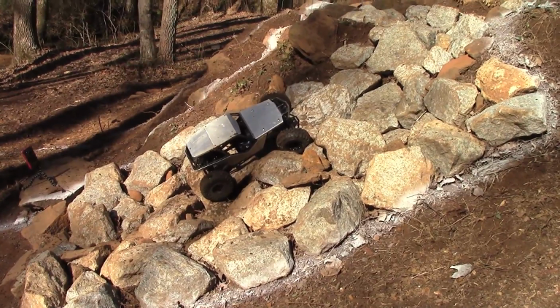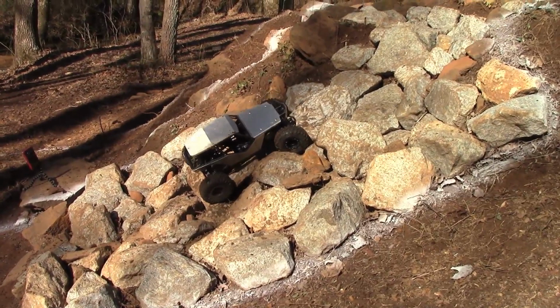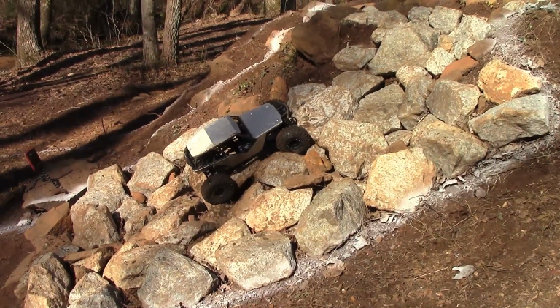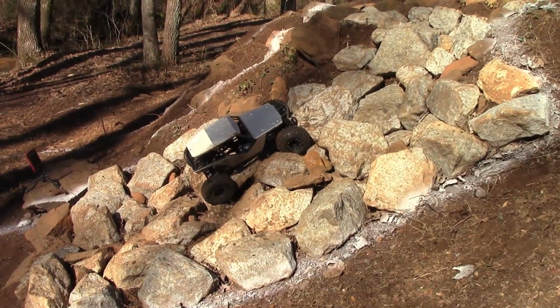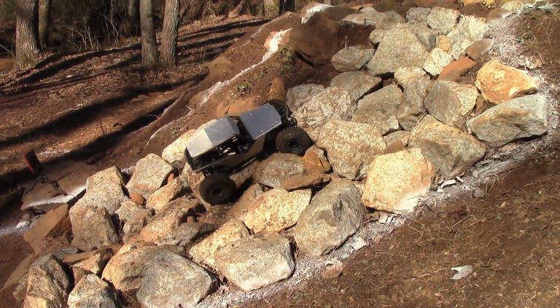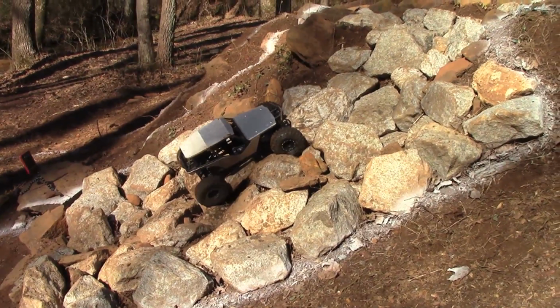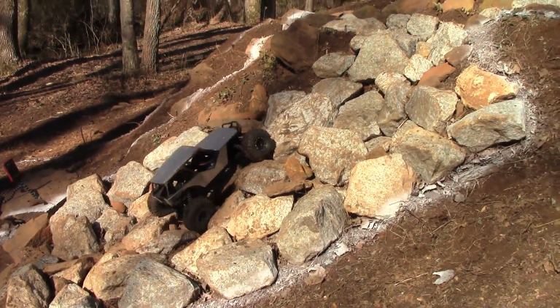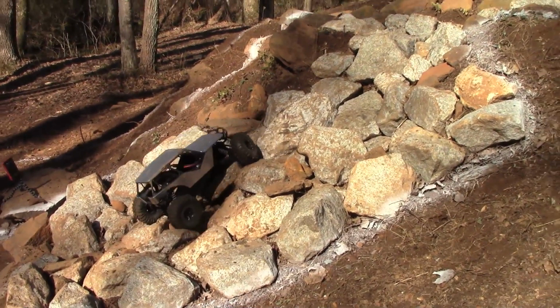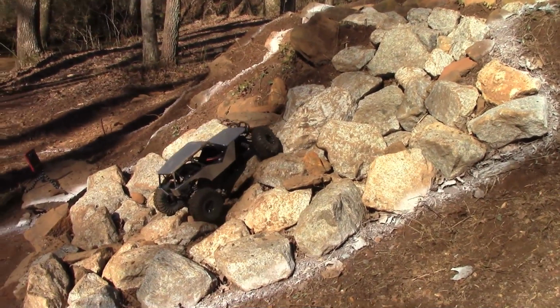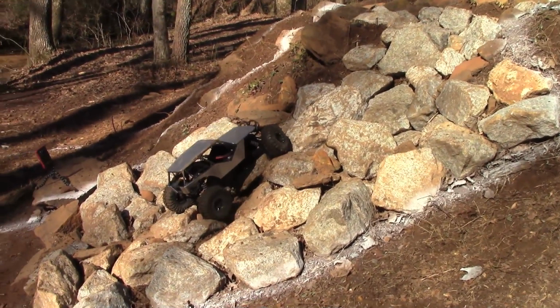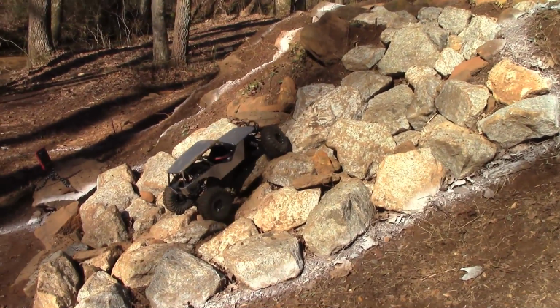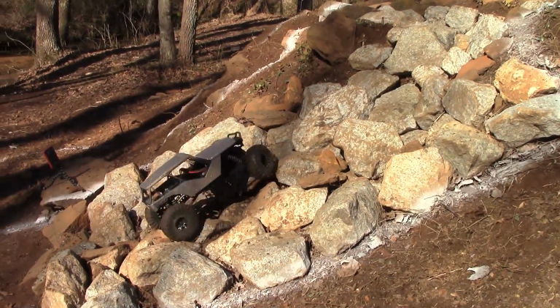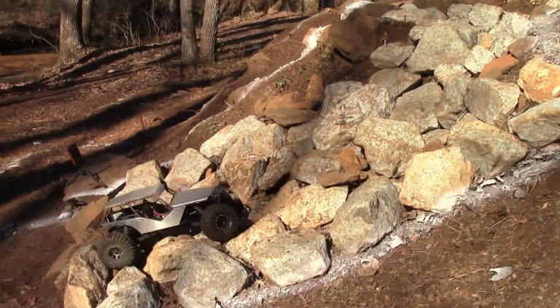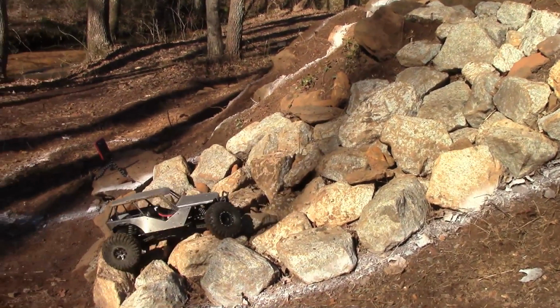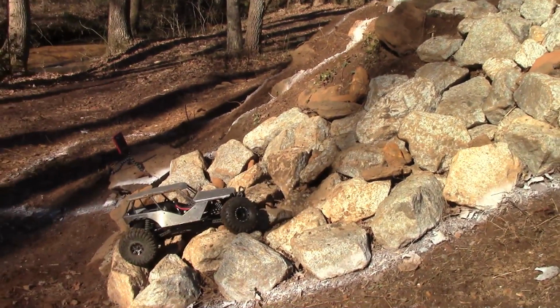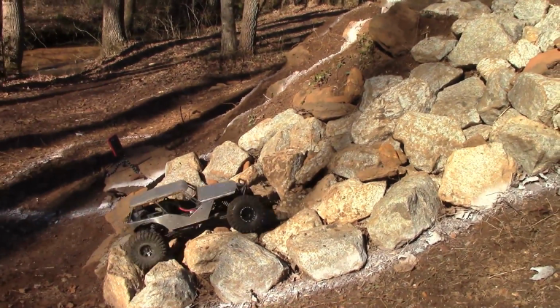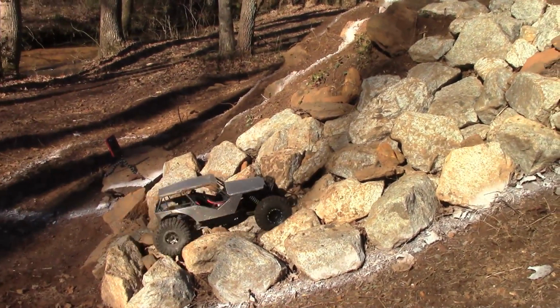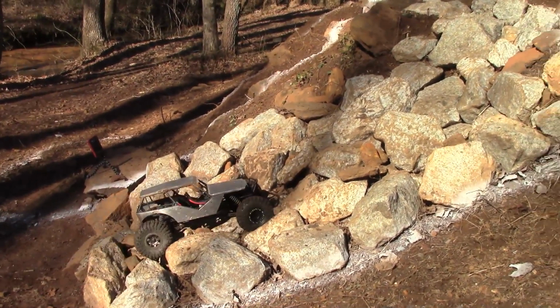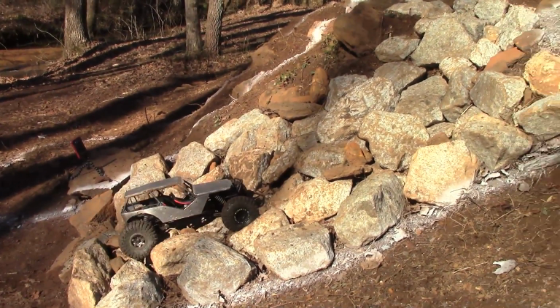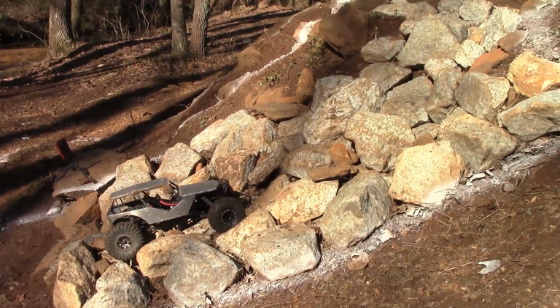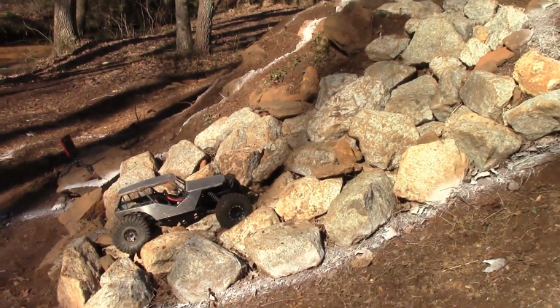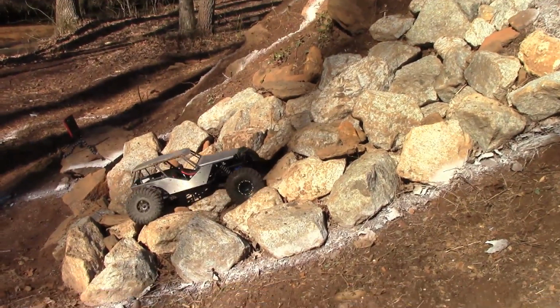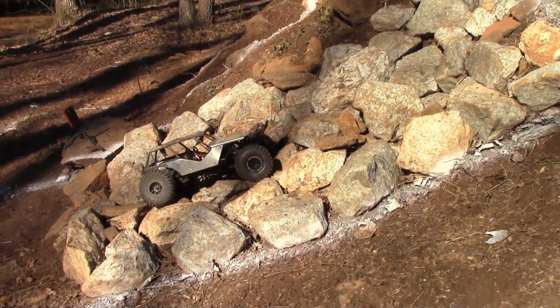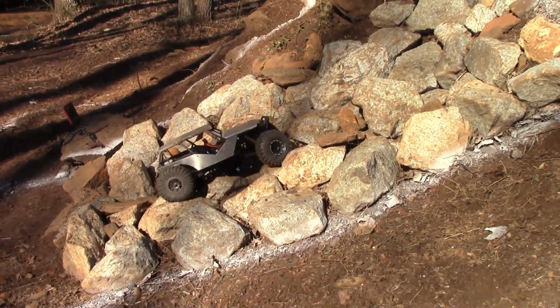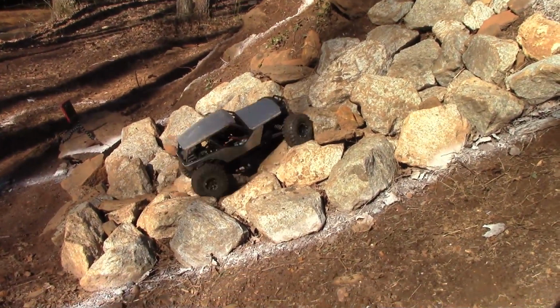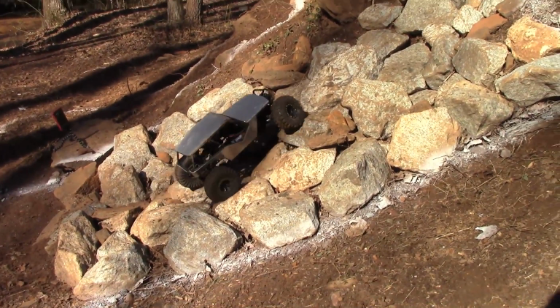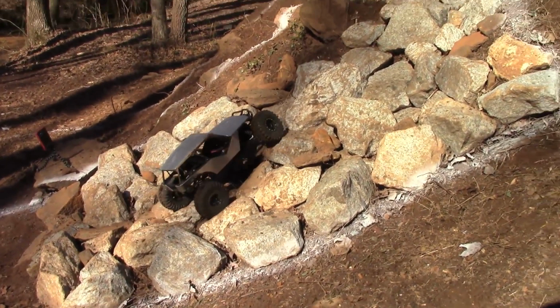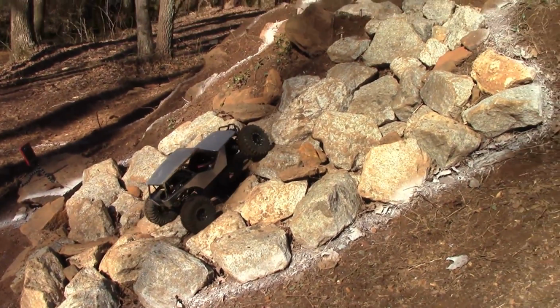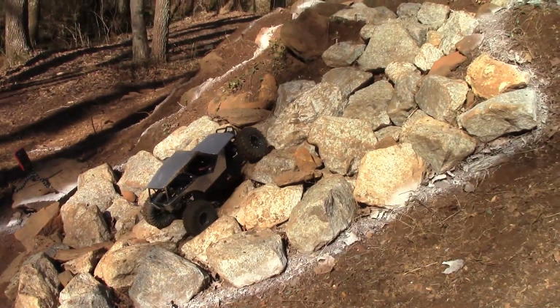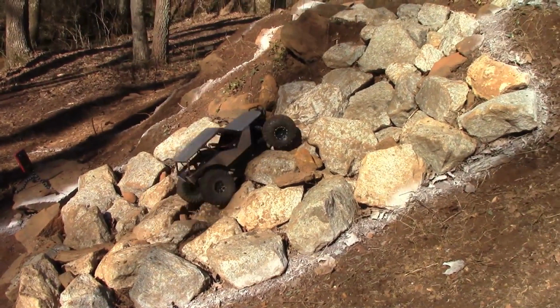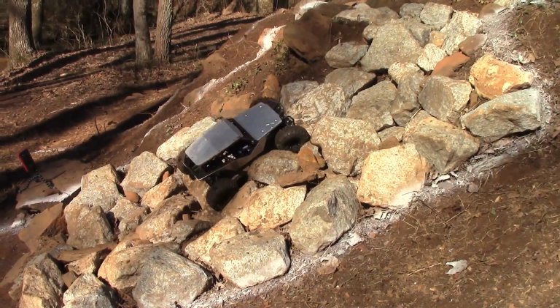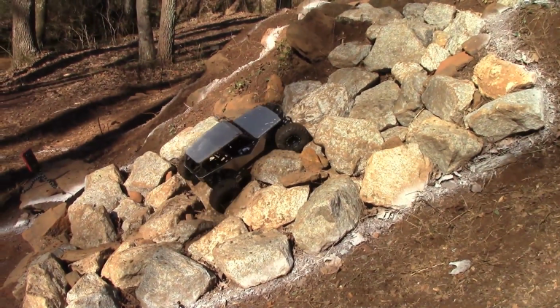That front diff is not locking — I can see the front right tire is not spinning. I don't know why.